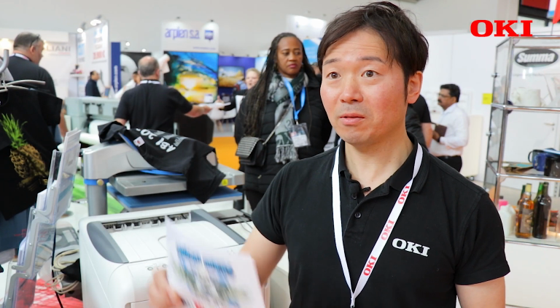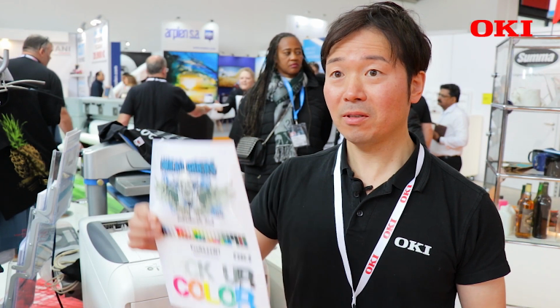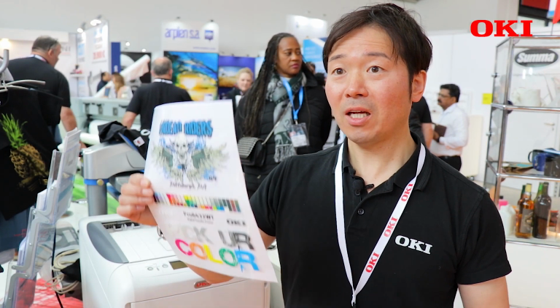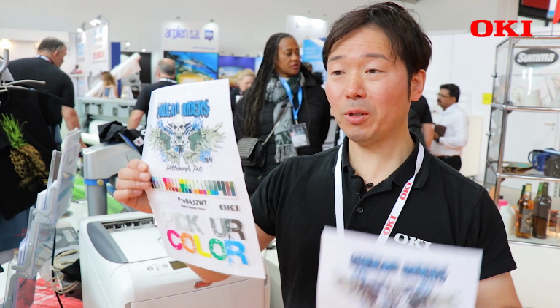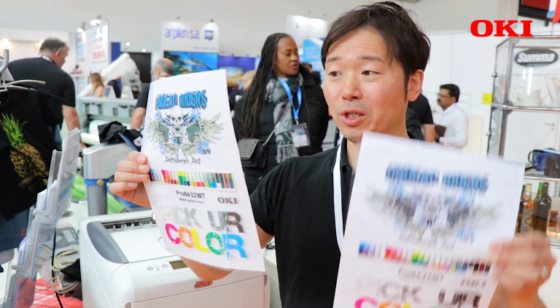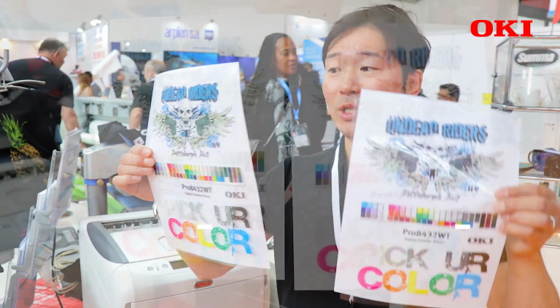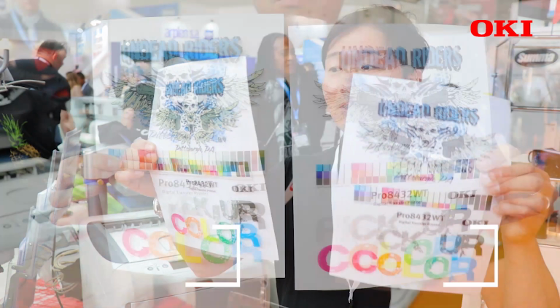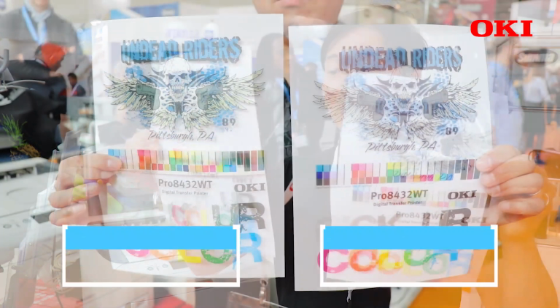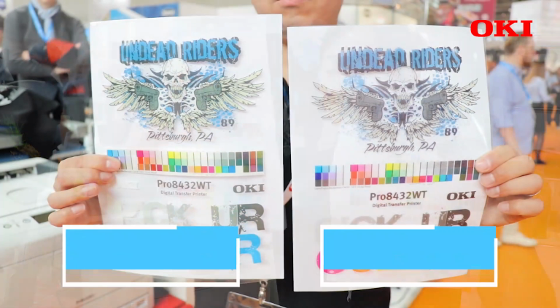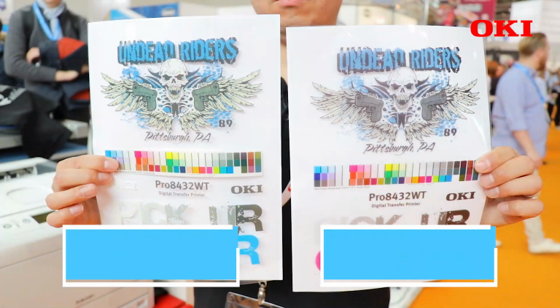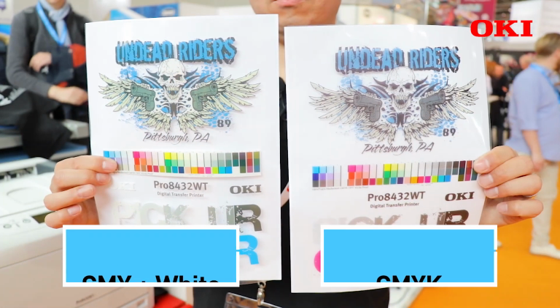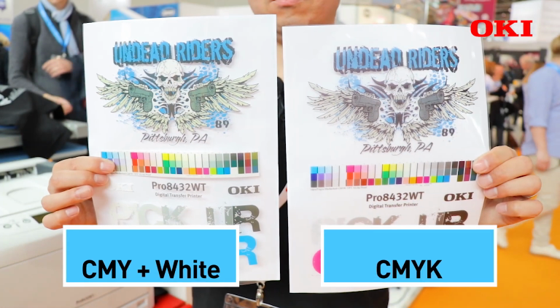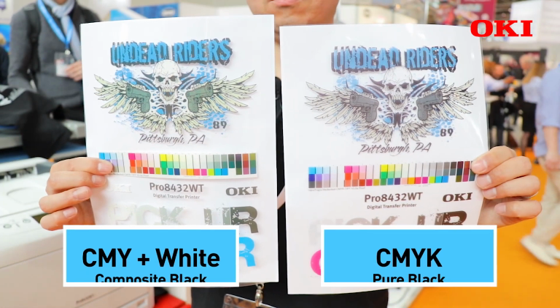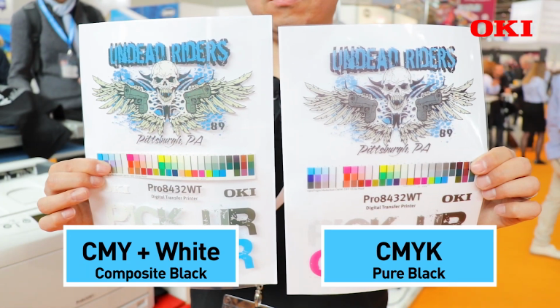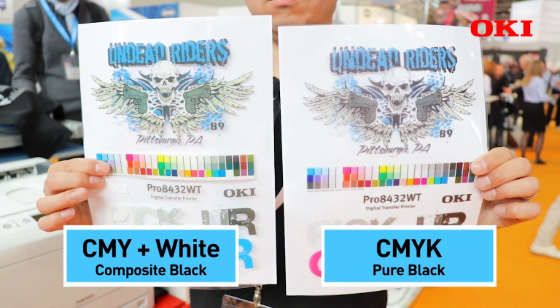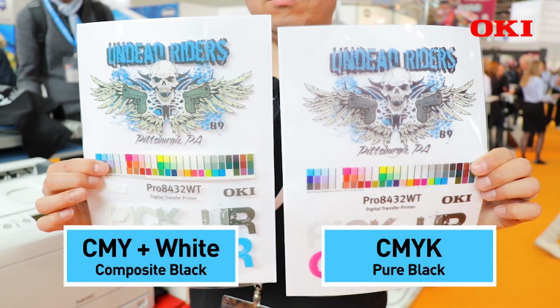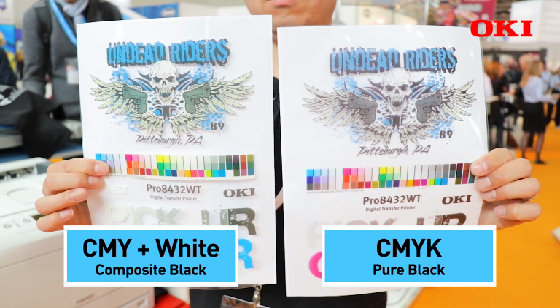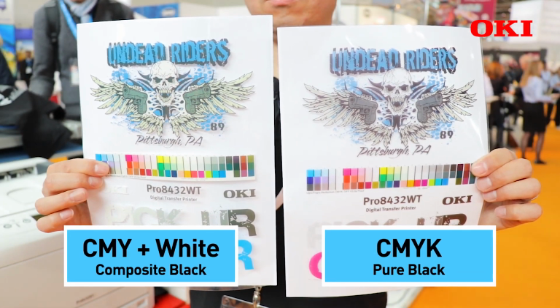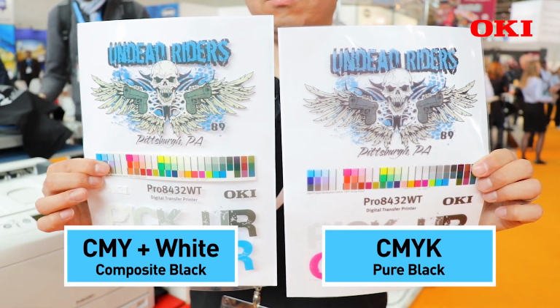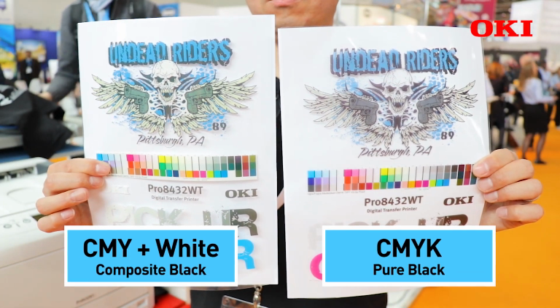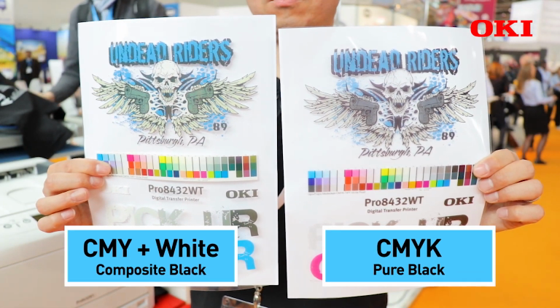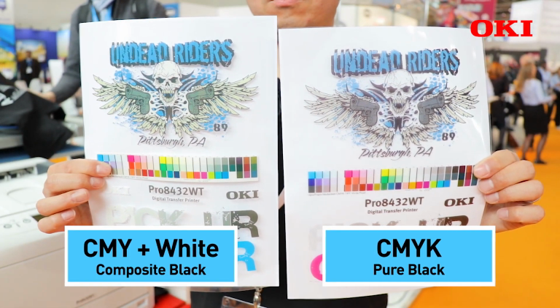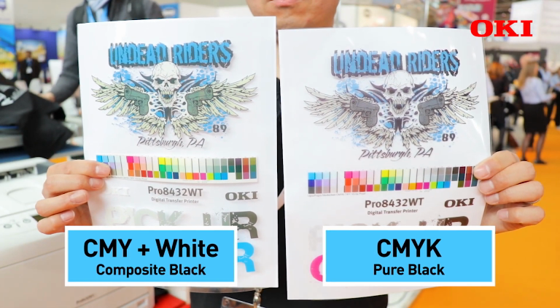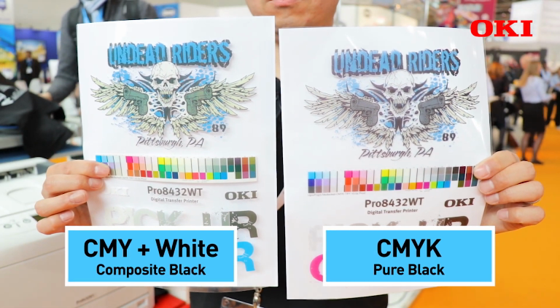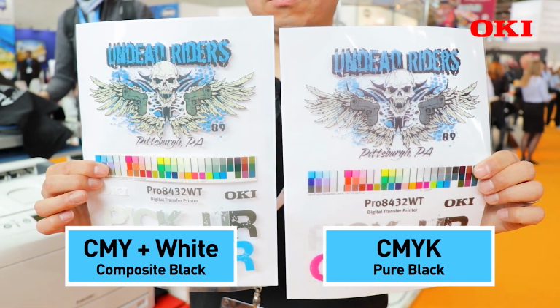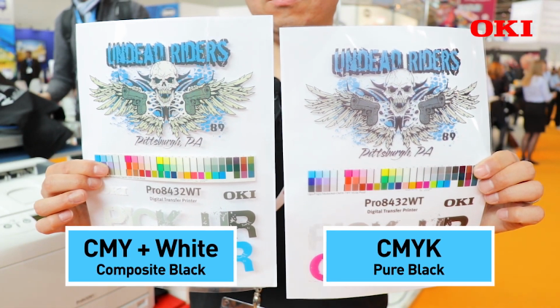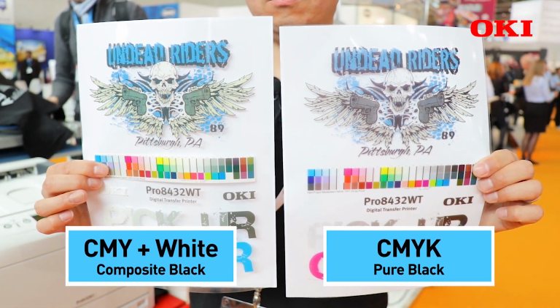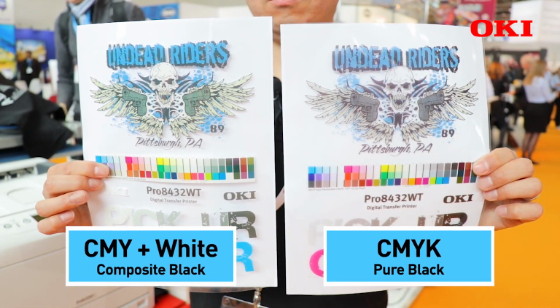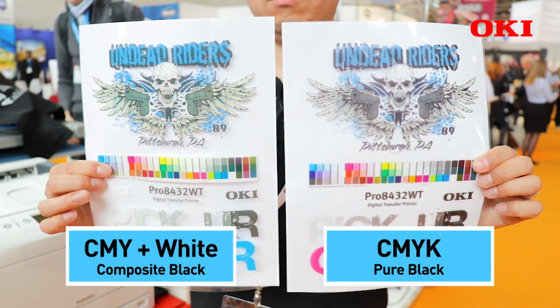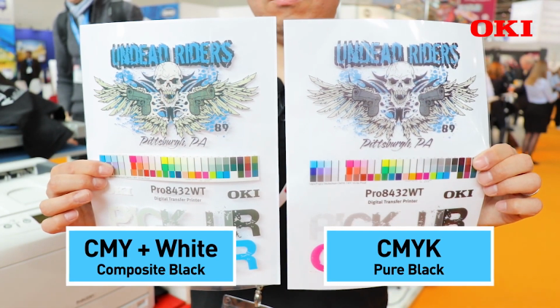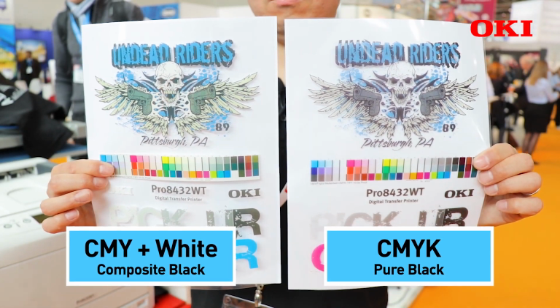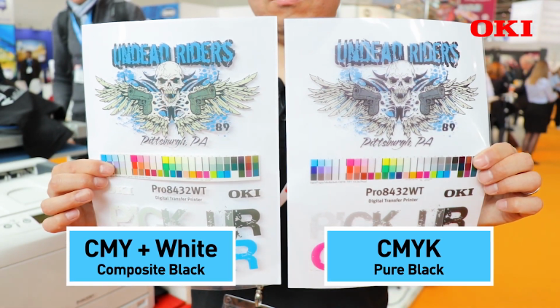Have a look. This is the composite black, and this is from pure black.